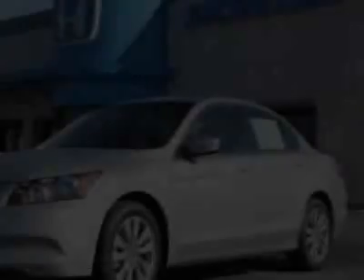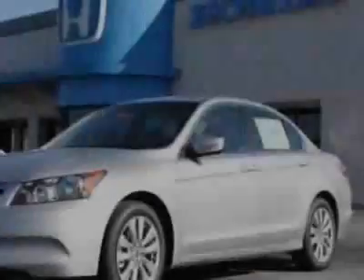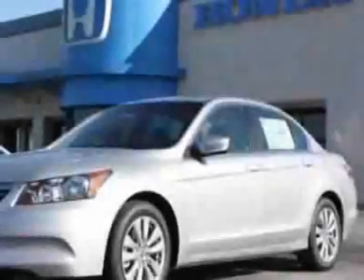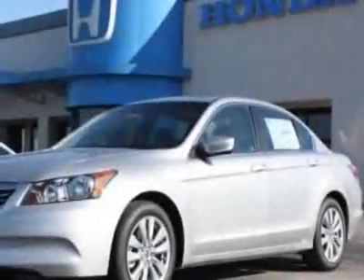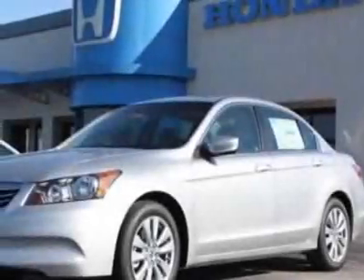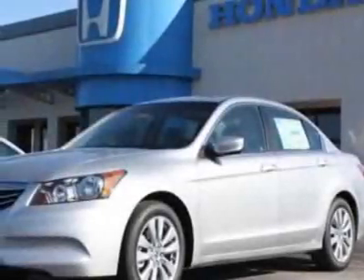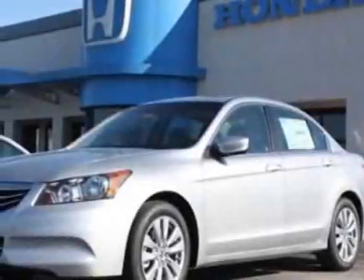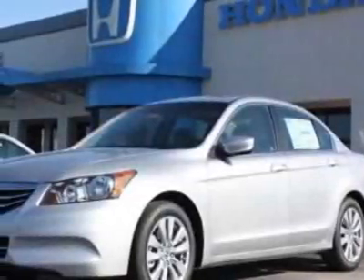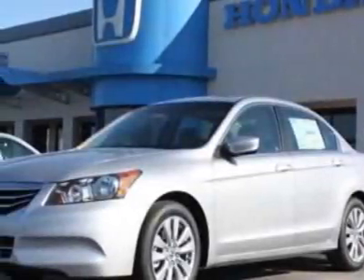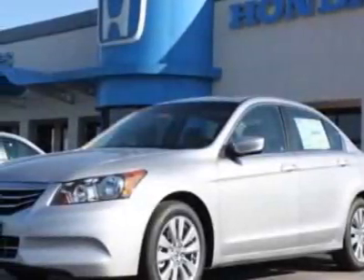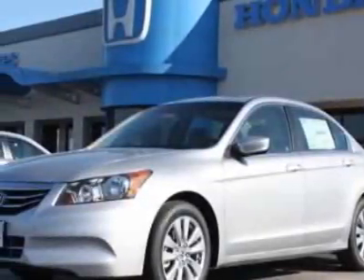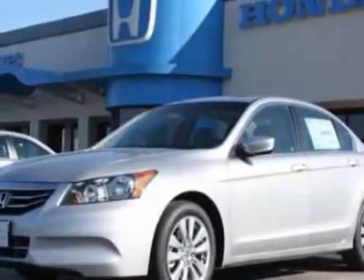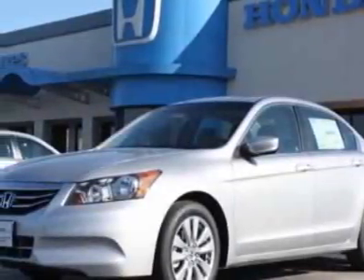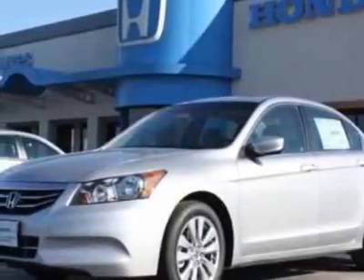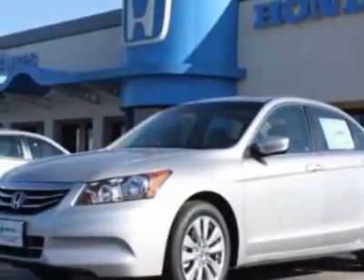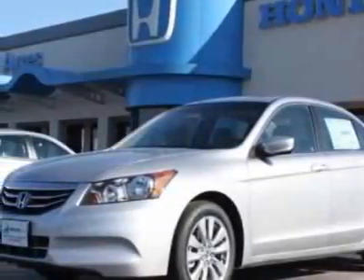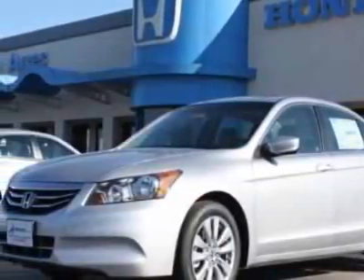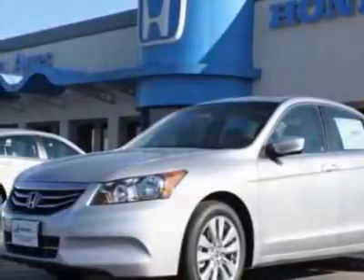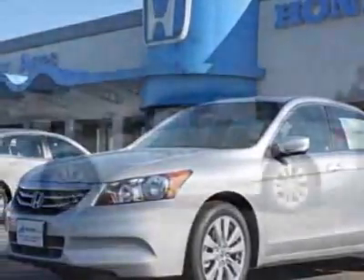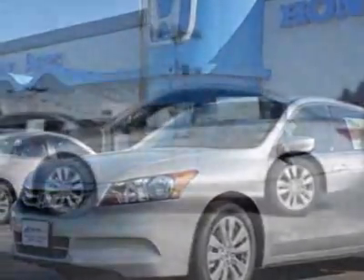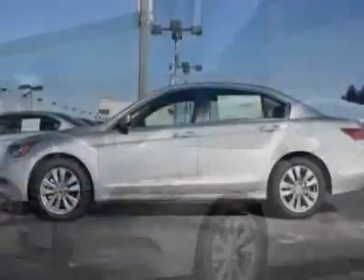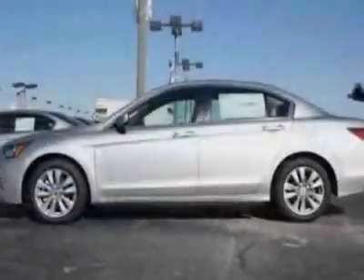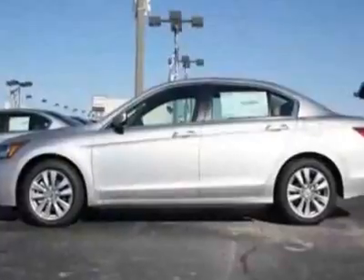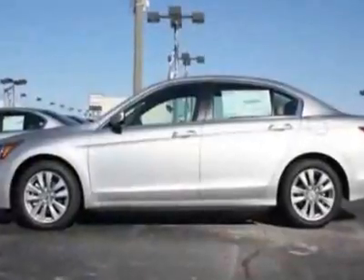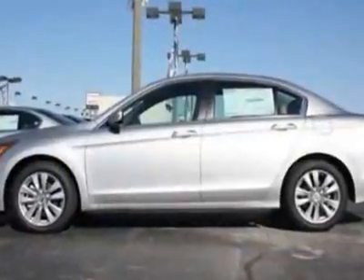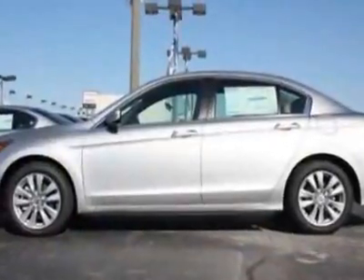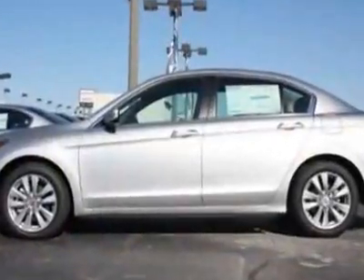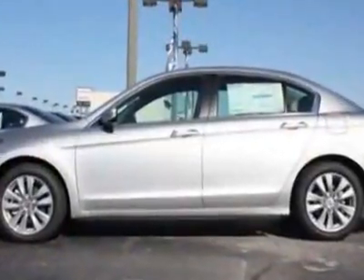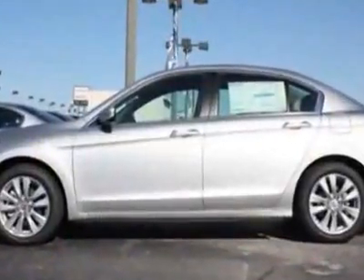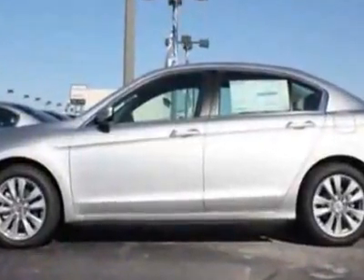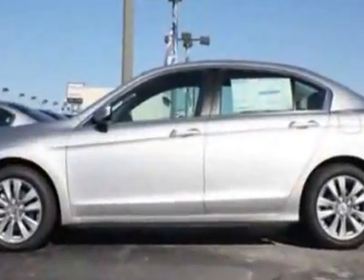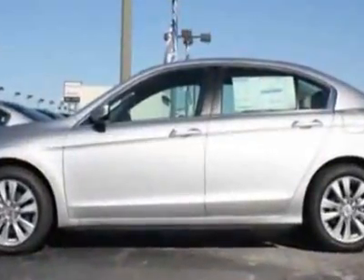Take a look at this new 2011 Honda Accord SDN. For your protection, this vehicle has a full factory warranty.